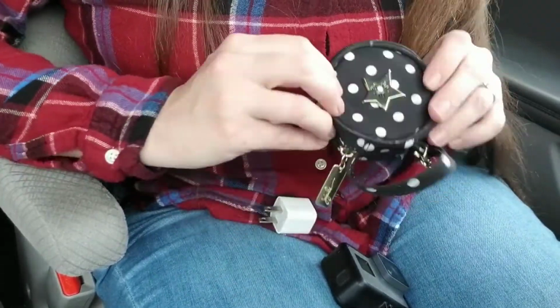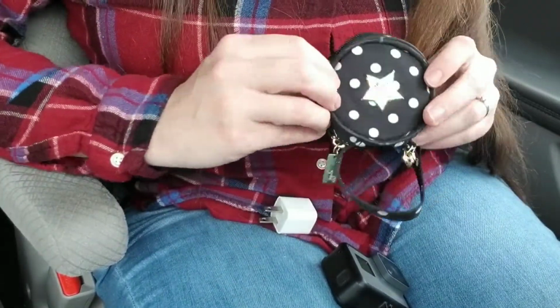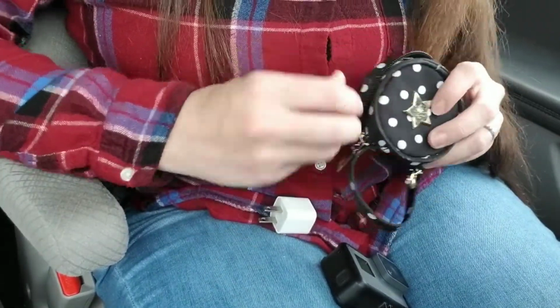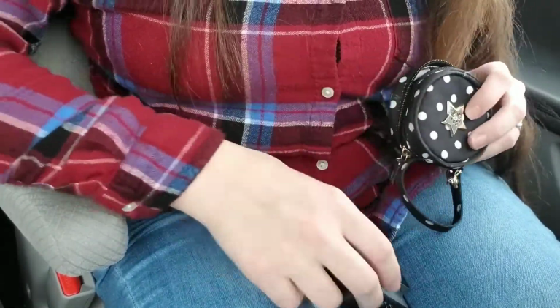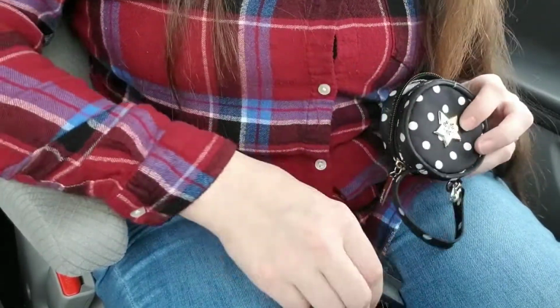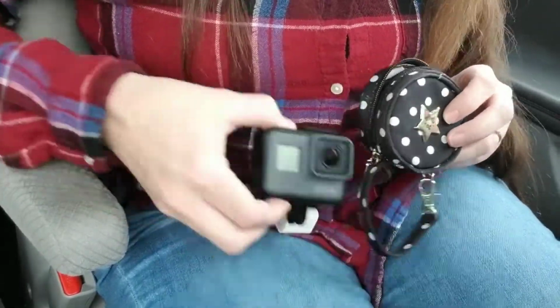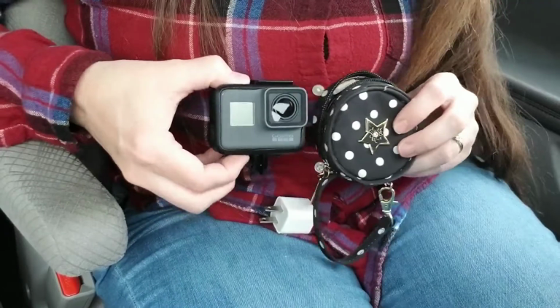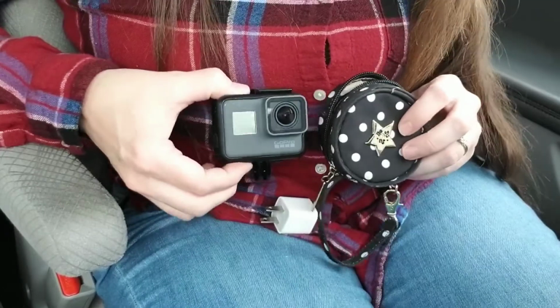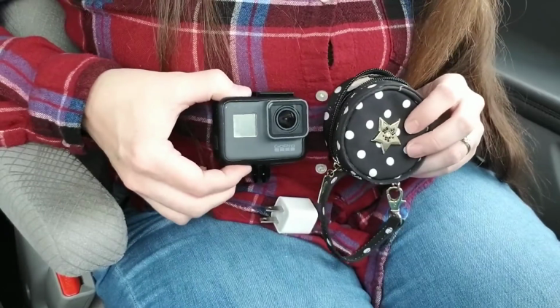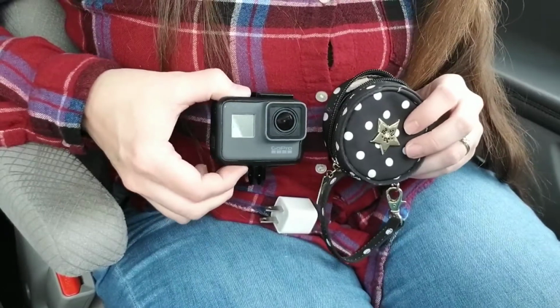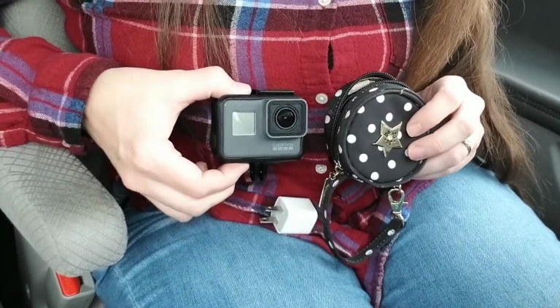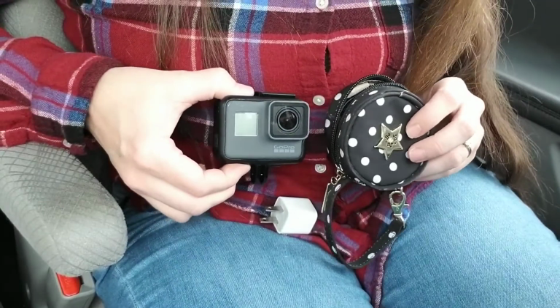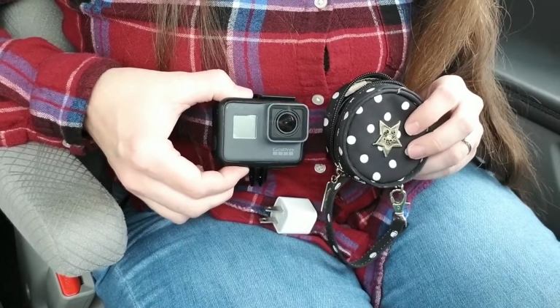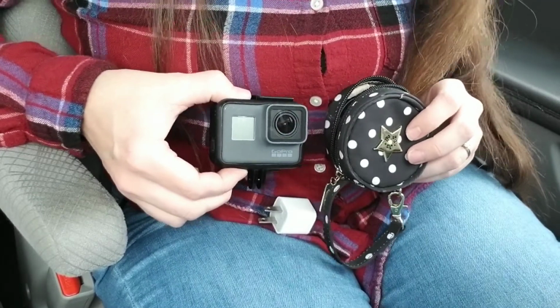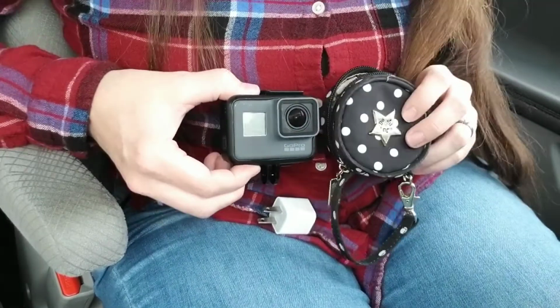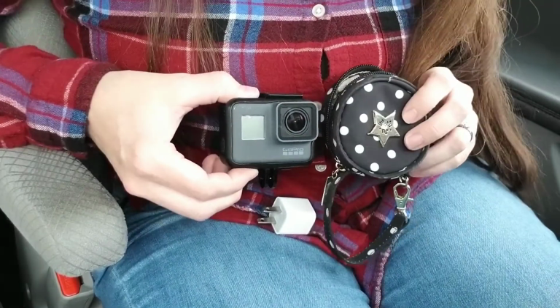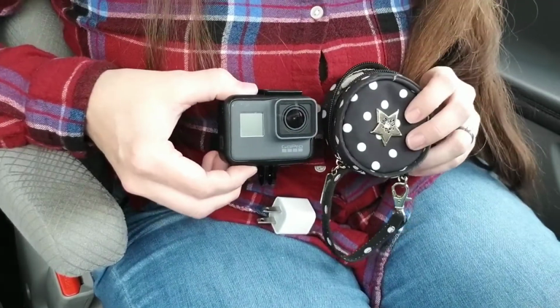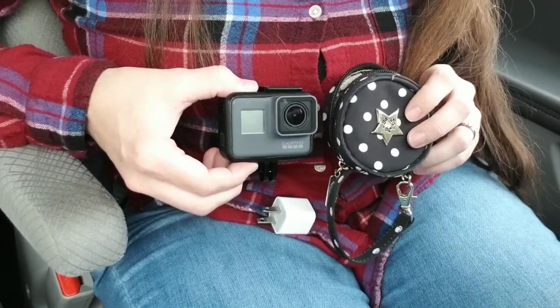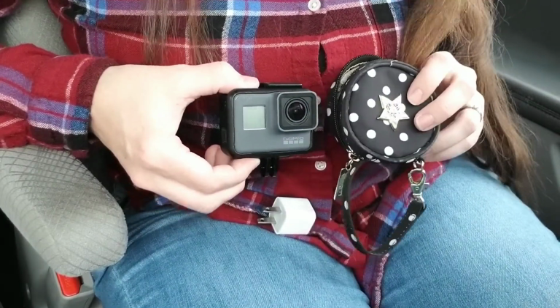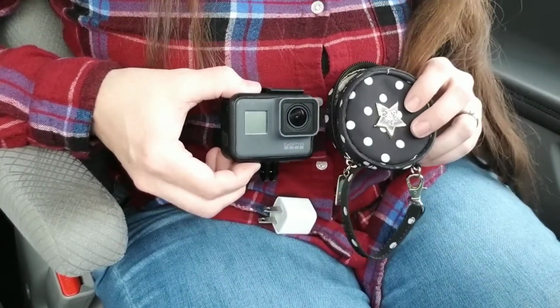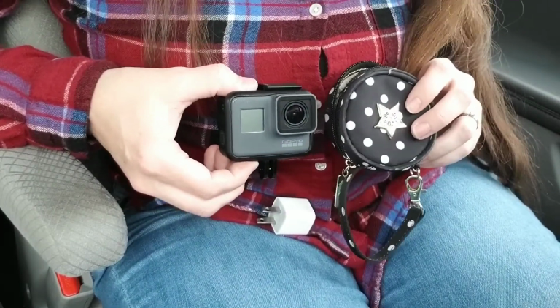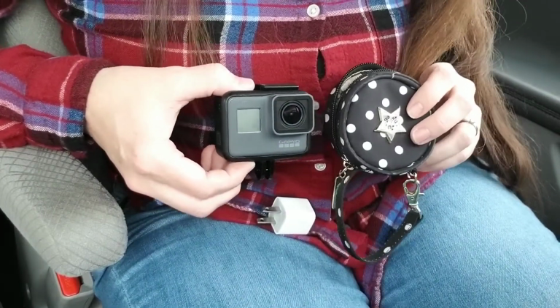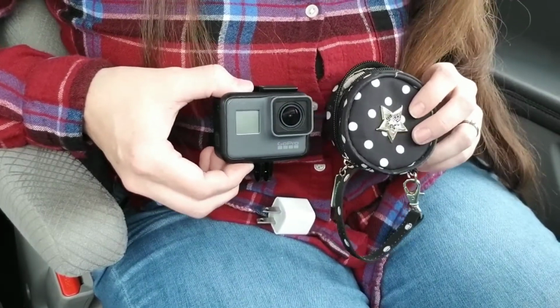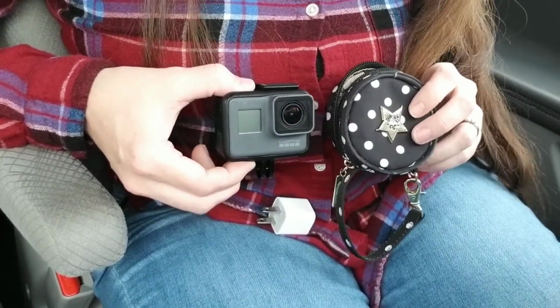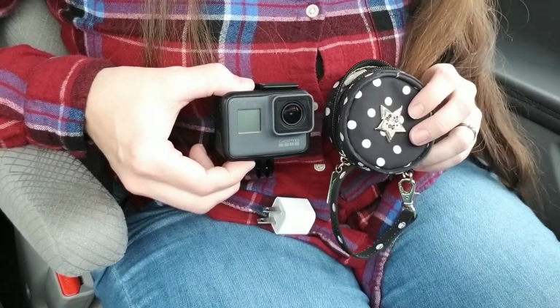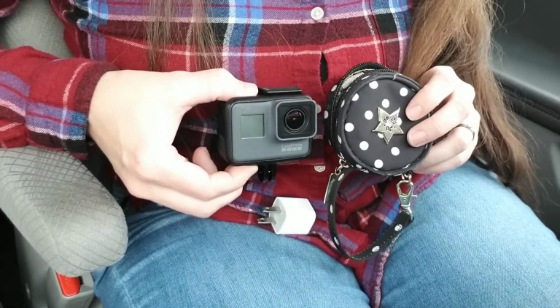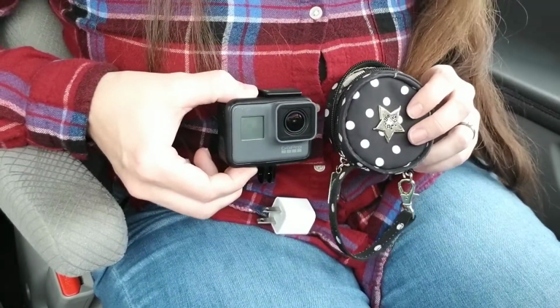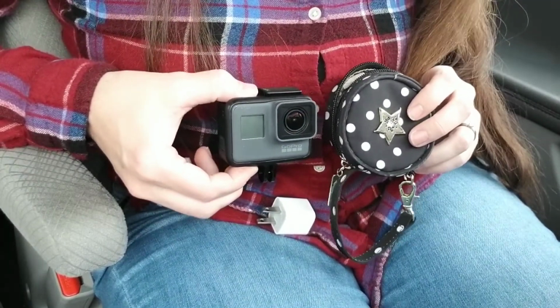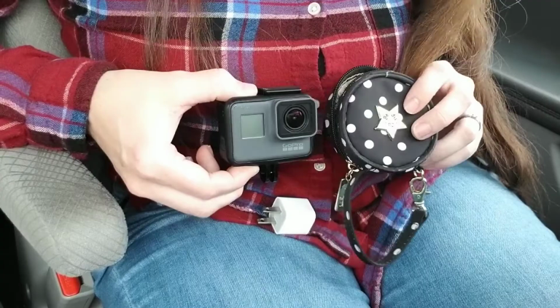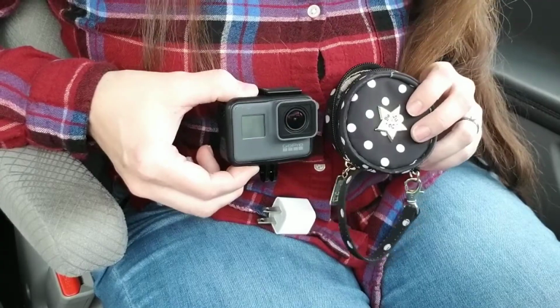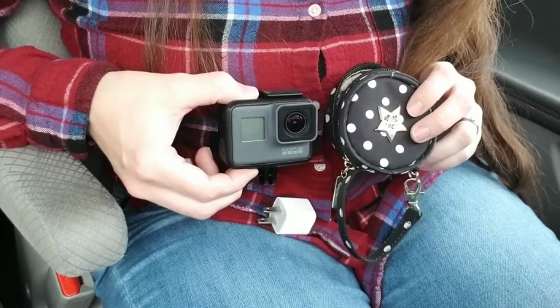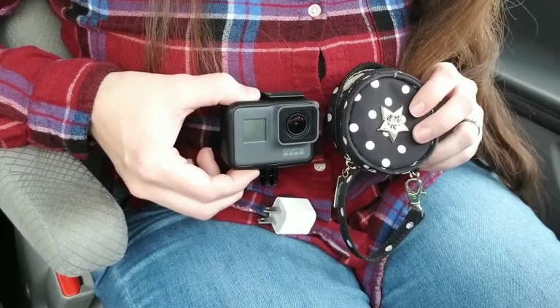Anyway, that's my first edition of What Fits in a Passy Pod. I hope that helps. If you liked it, please give it a like, share, subscribe. Thanks for watching.